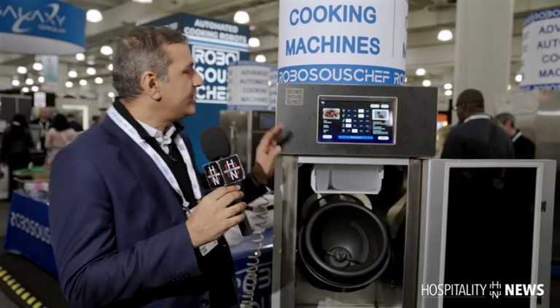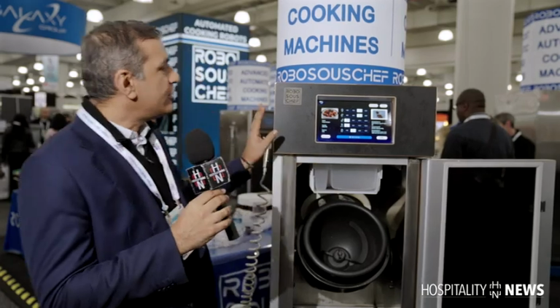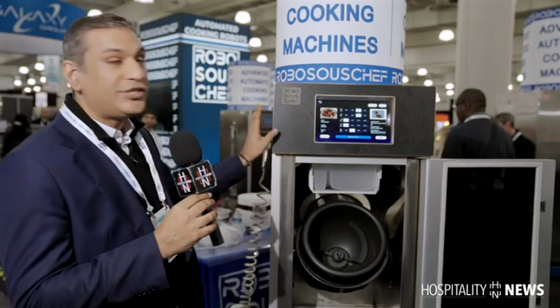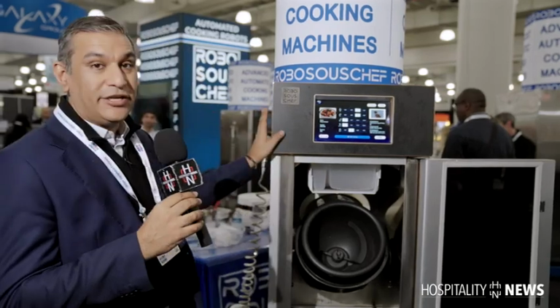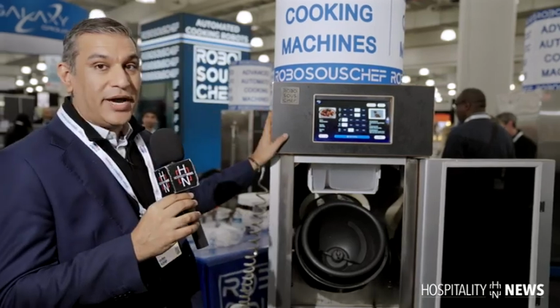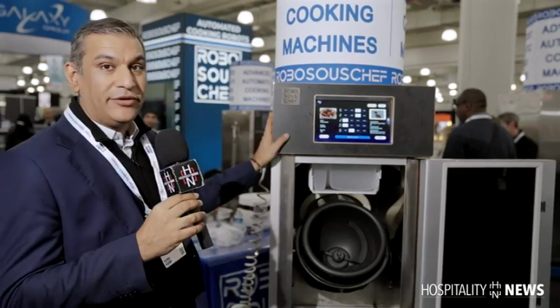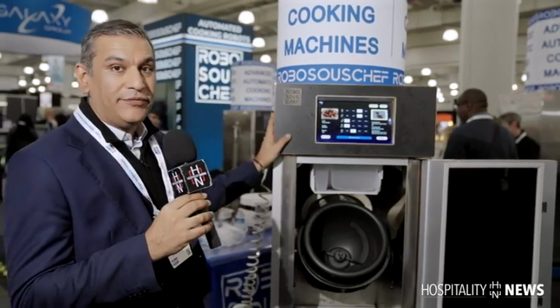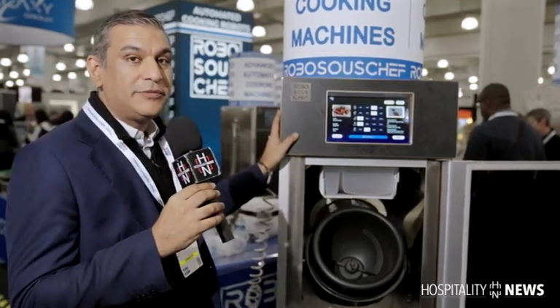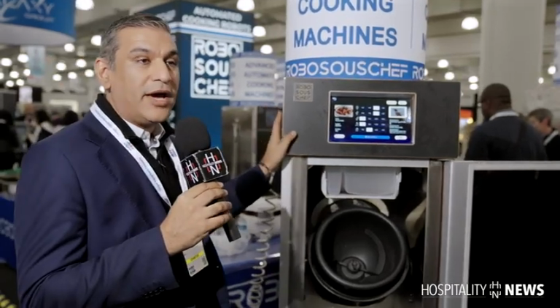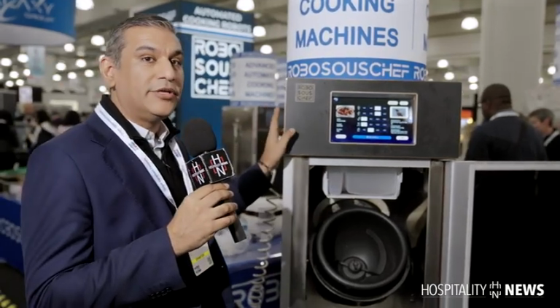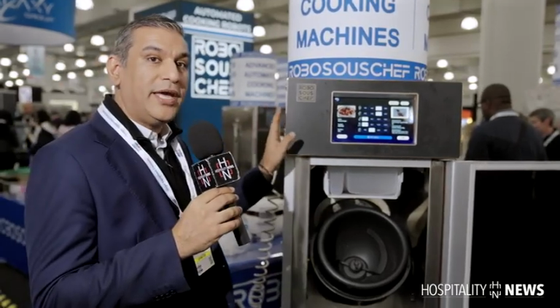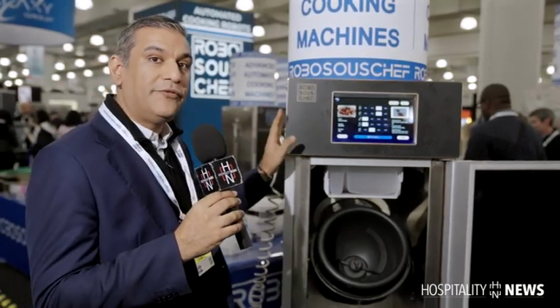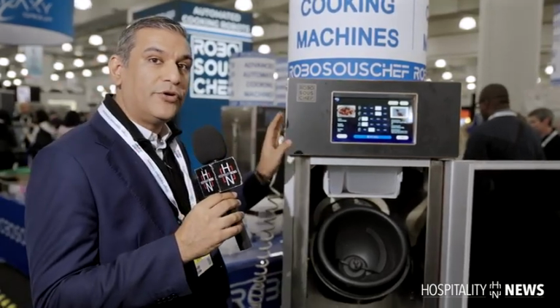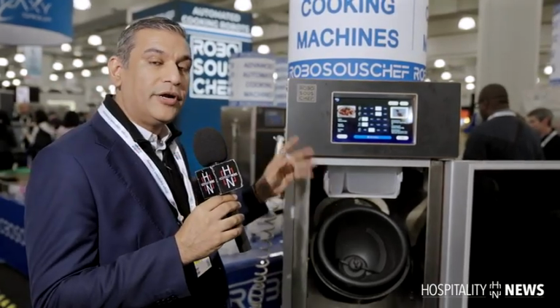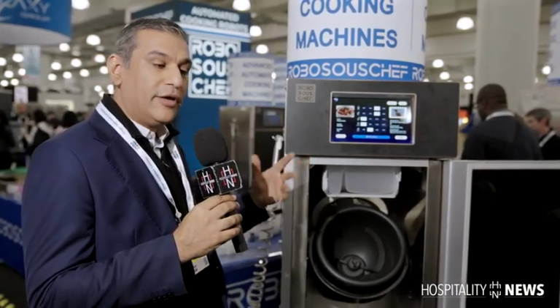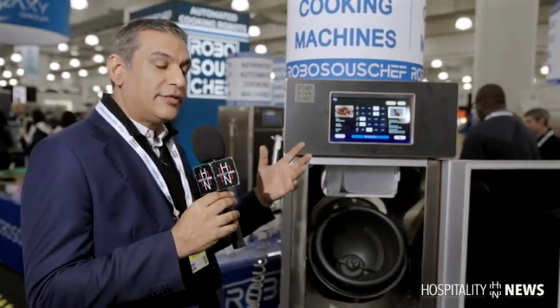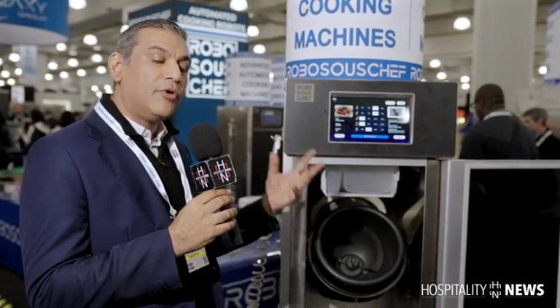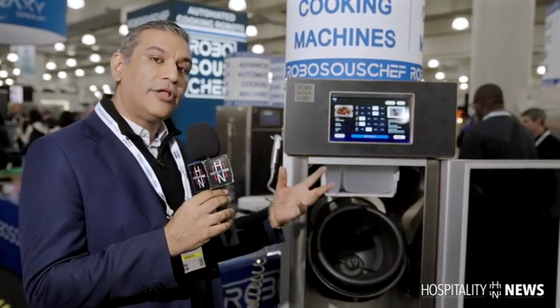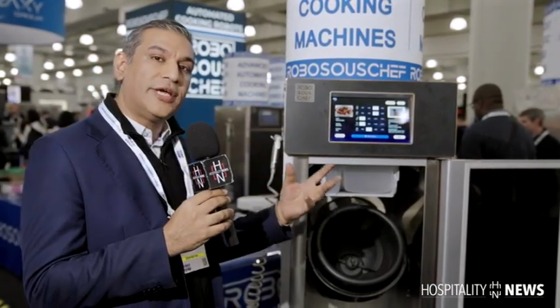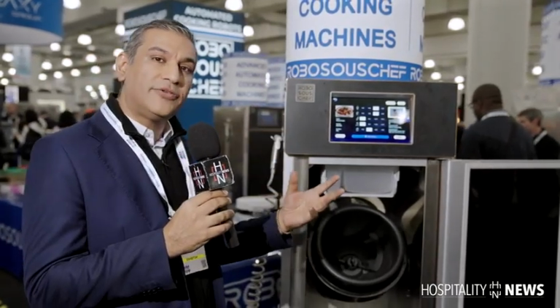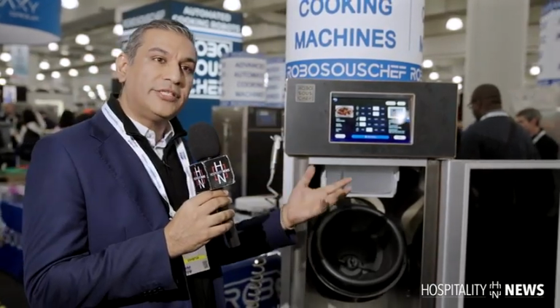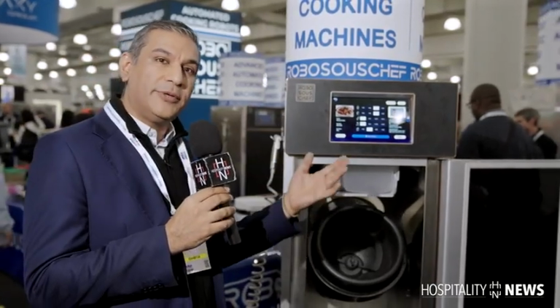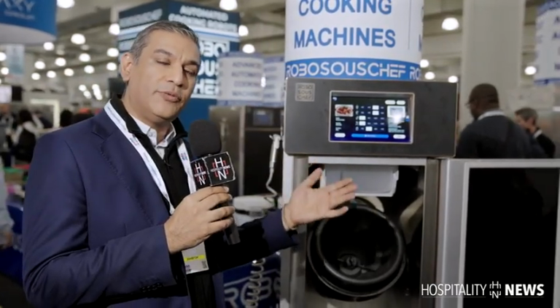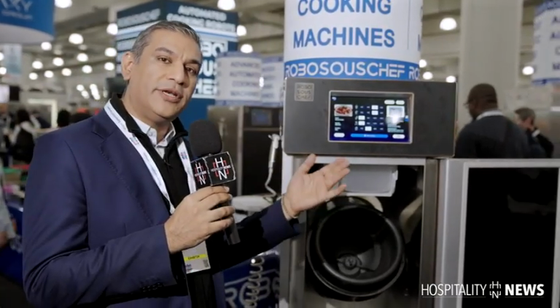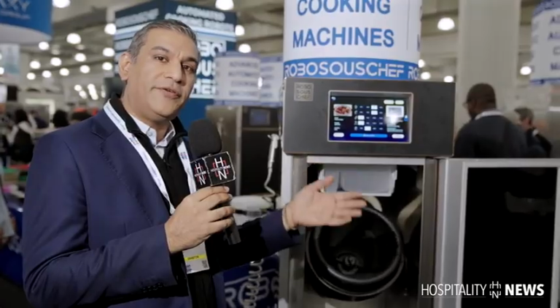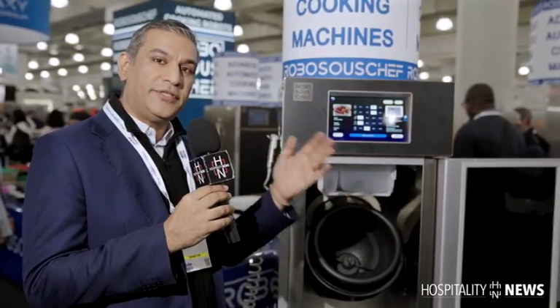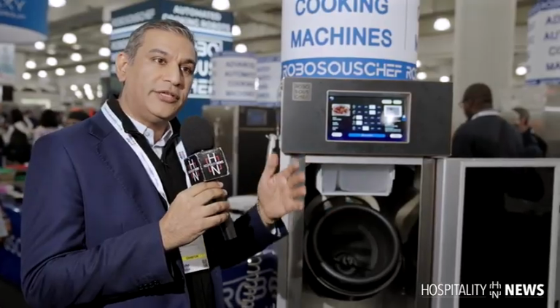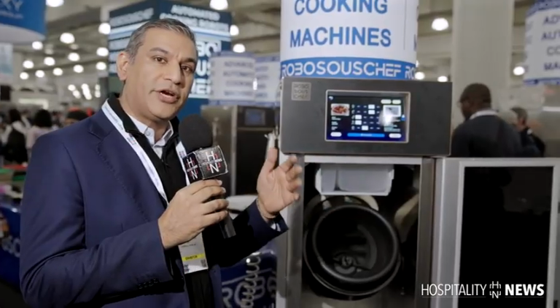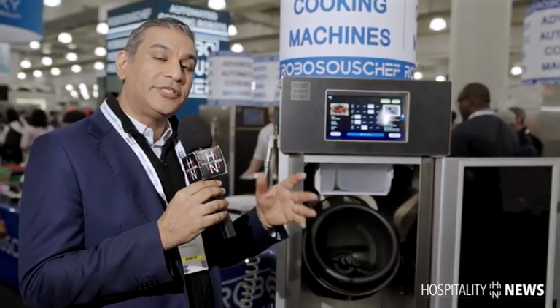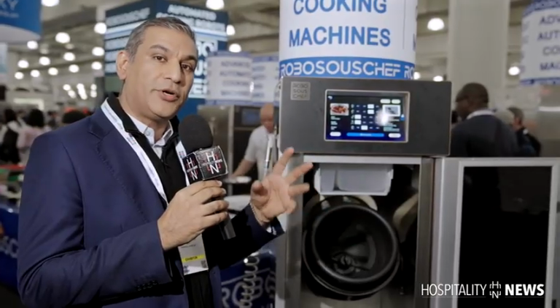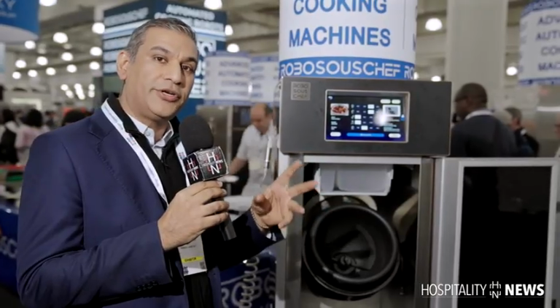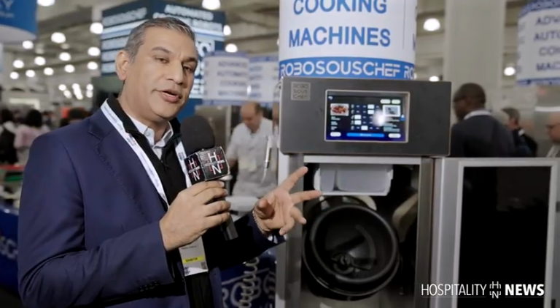This is our Cheetah model. This model is made for smaller restaurants, between one to 15 servings per cook.